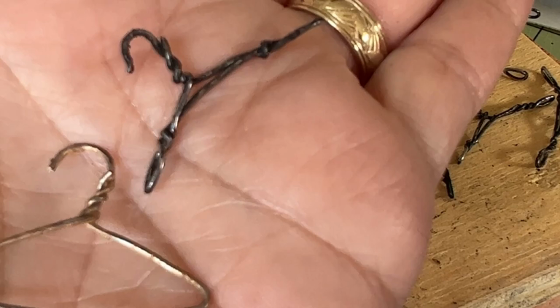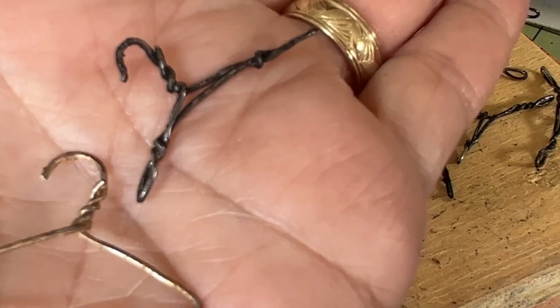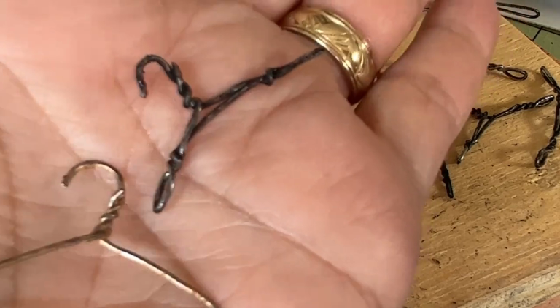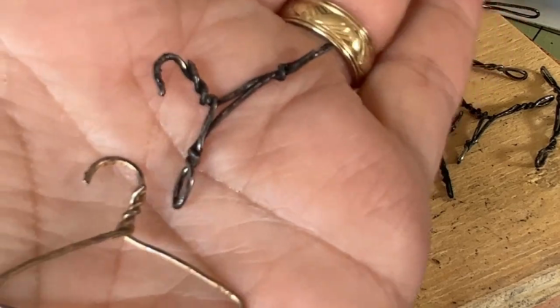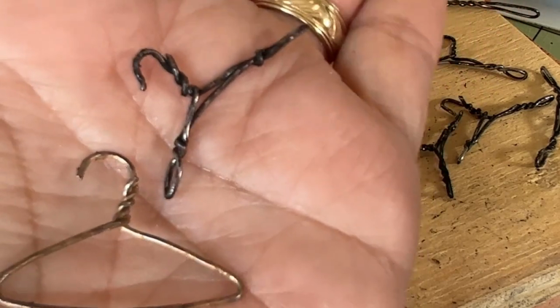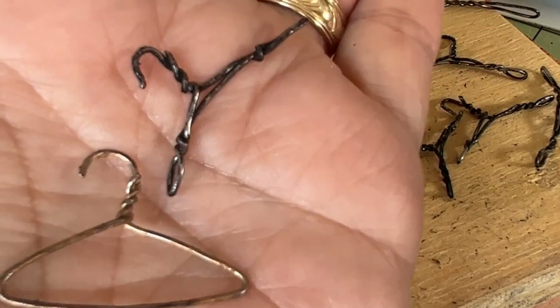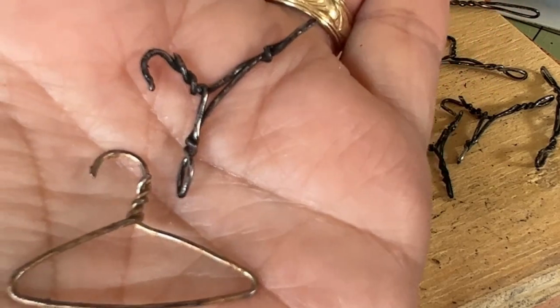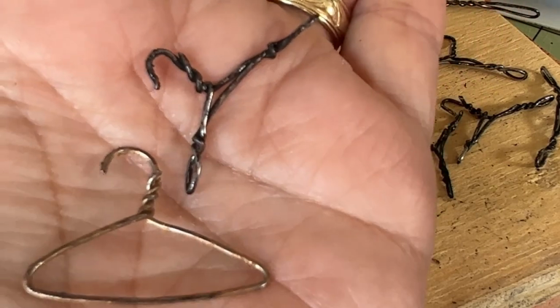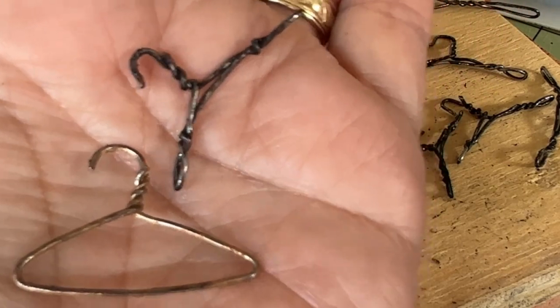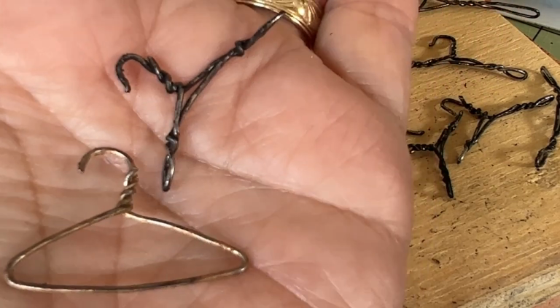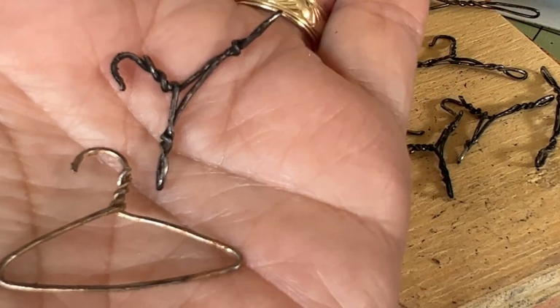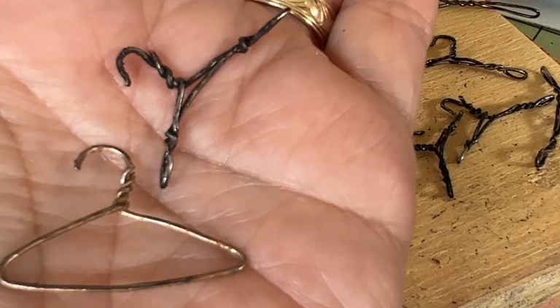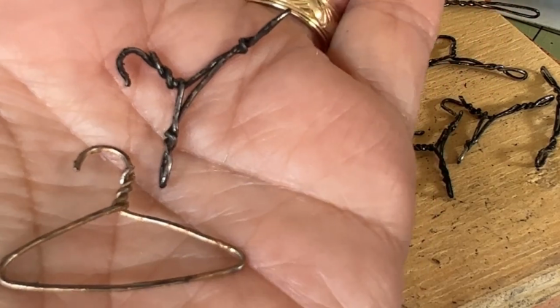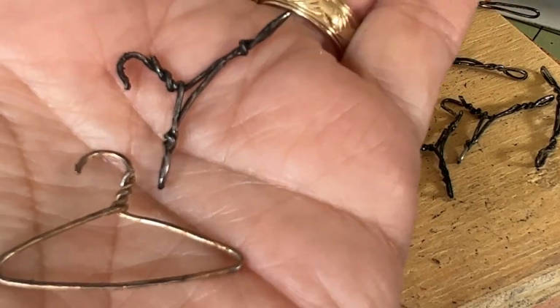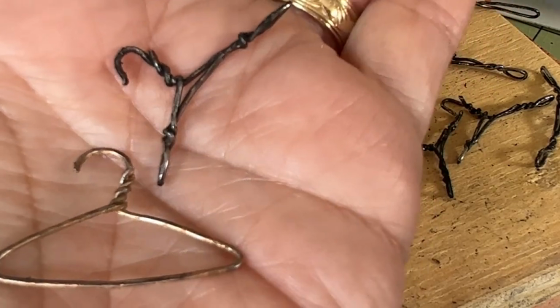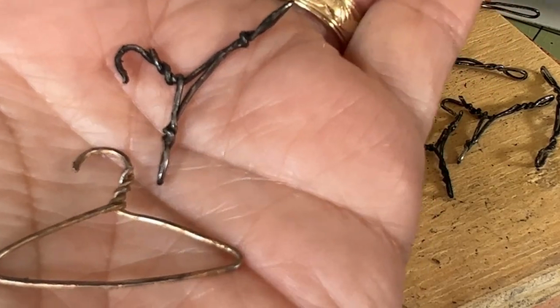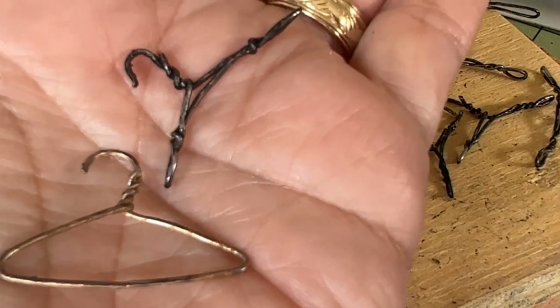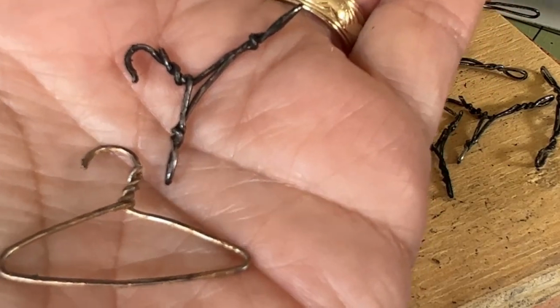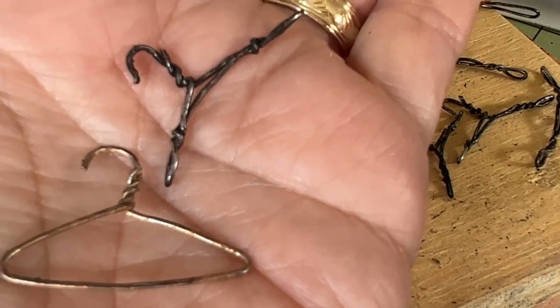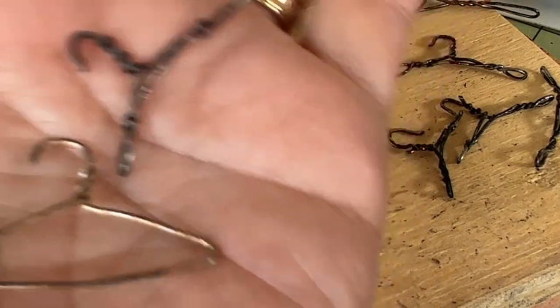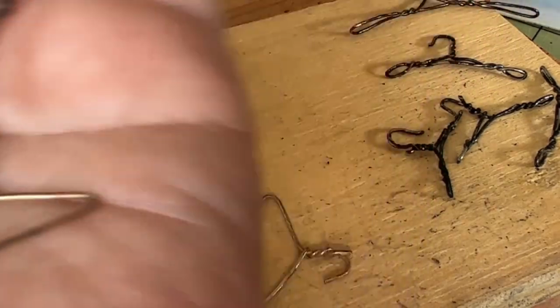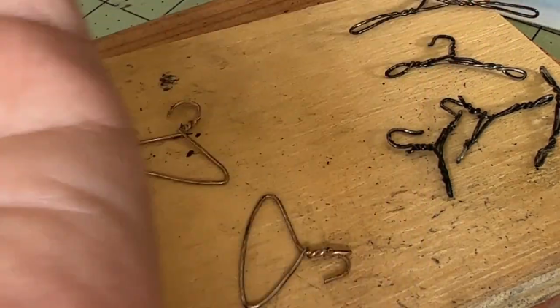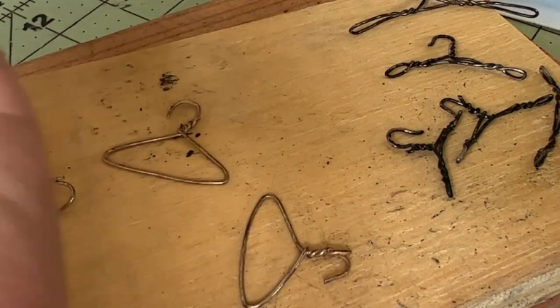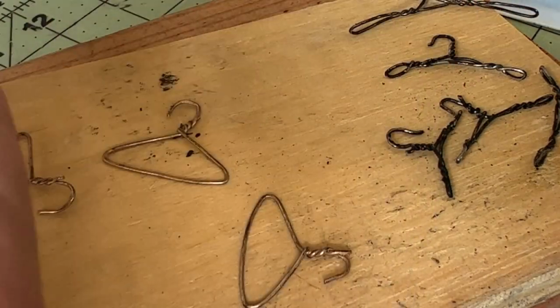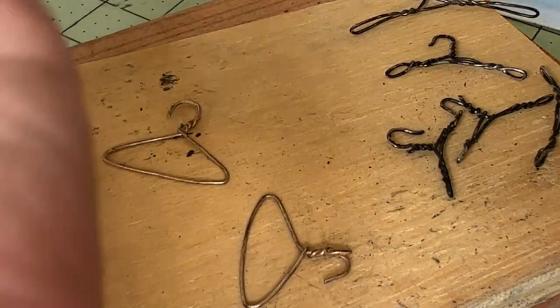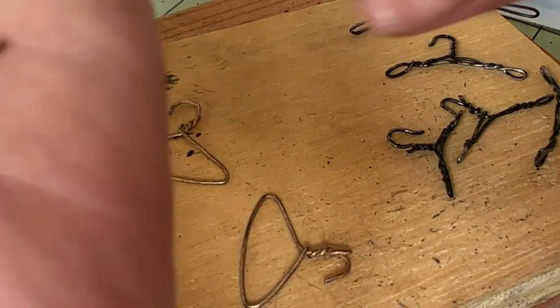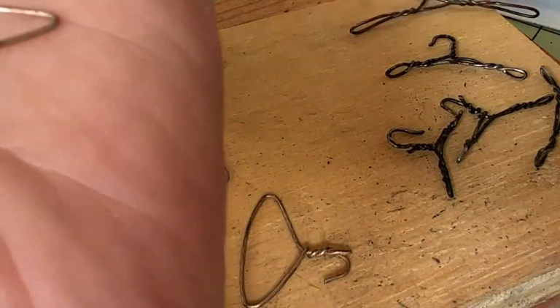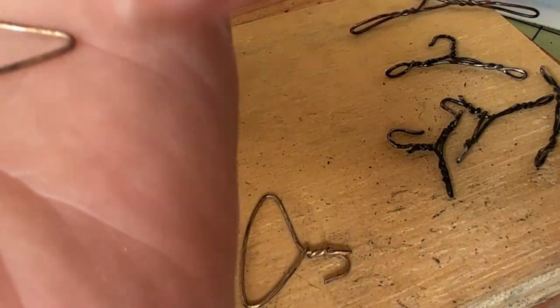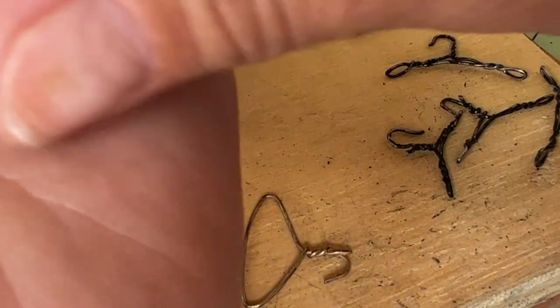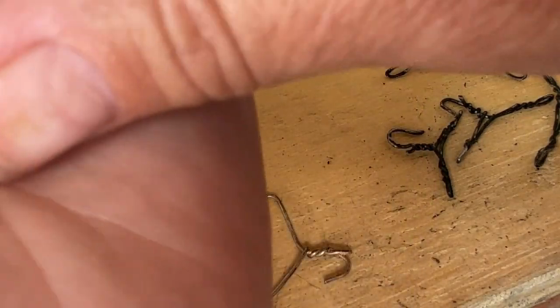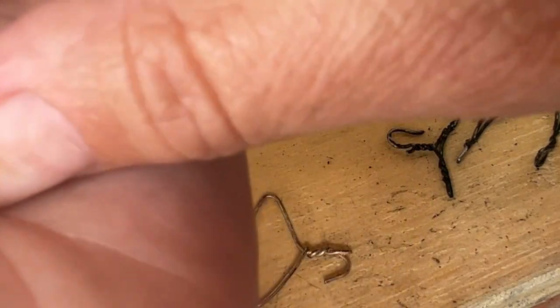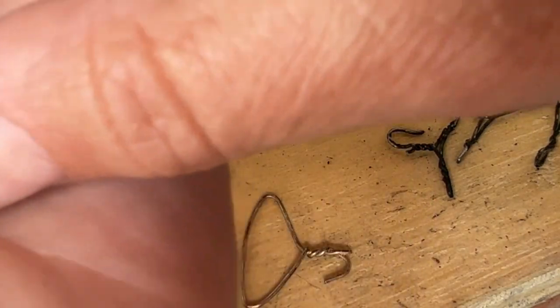What do you think? Do you like them? I like them. Now I just need a wardrobe.